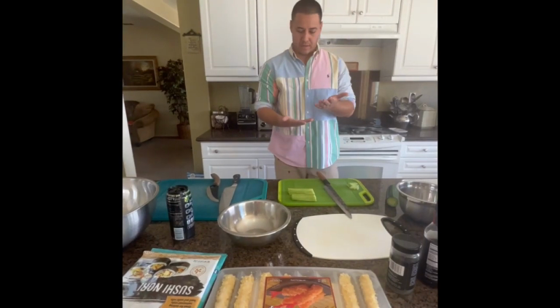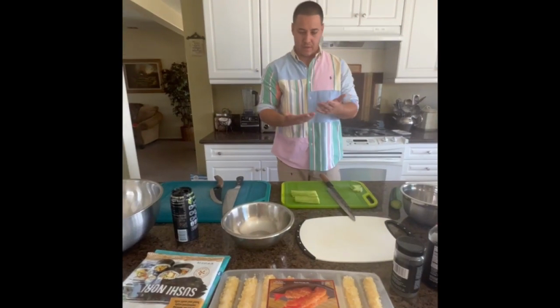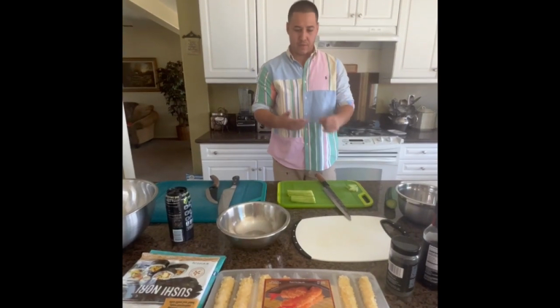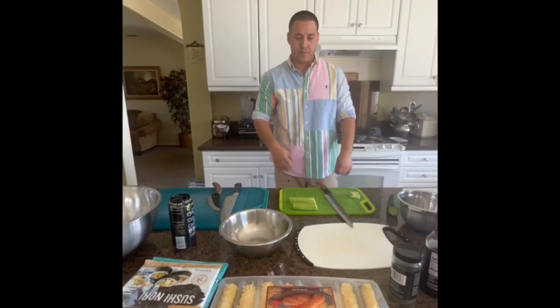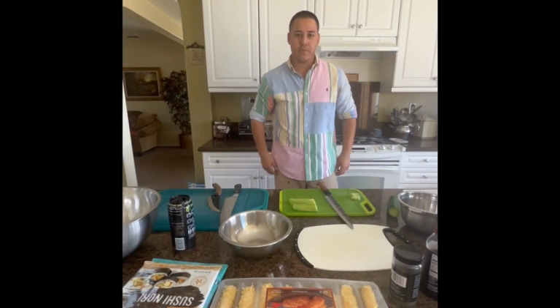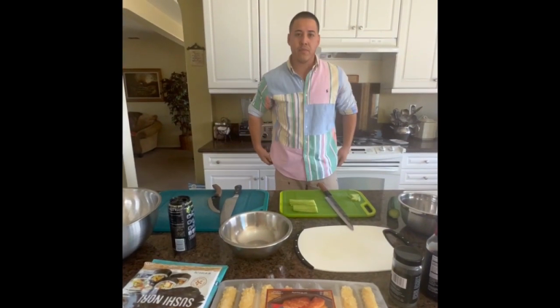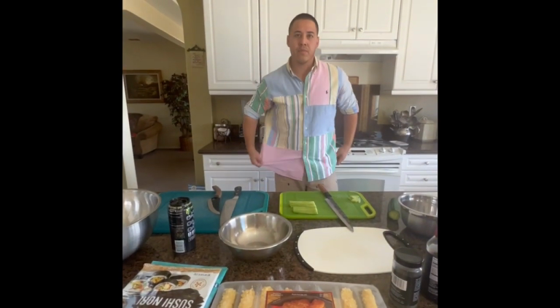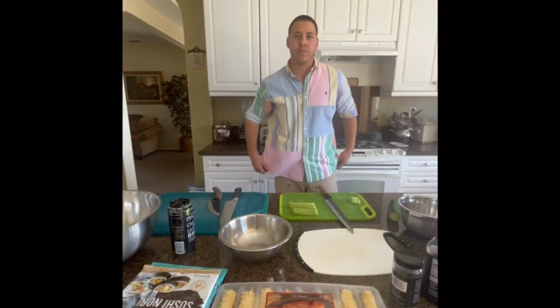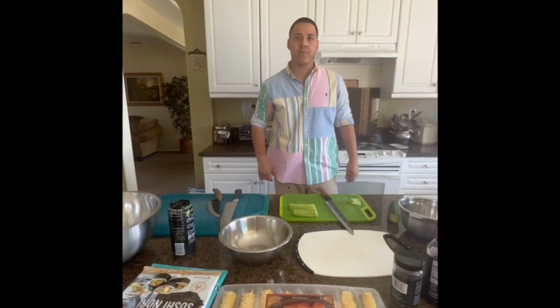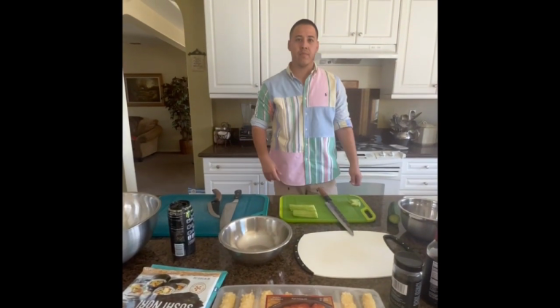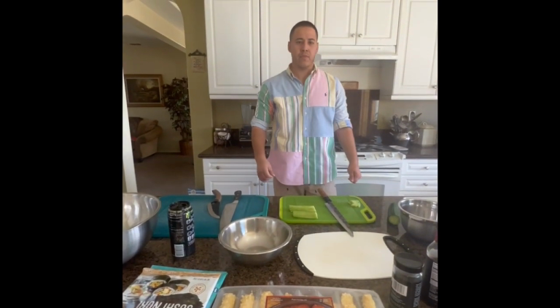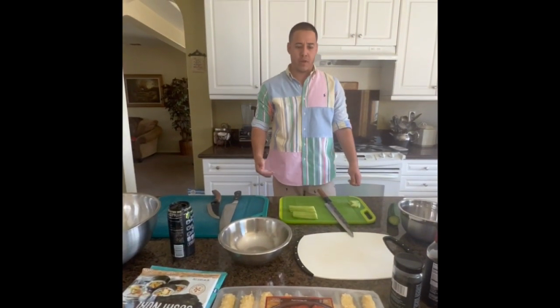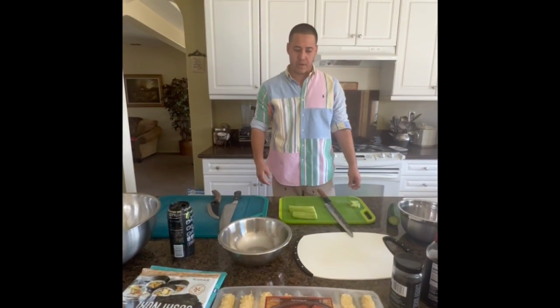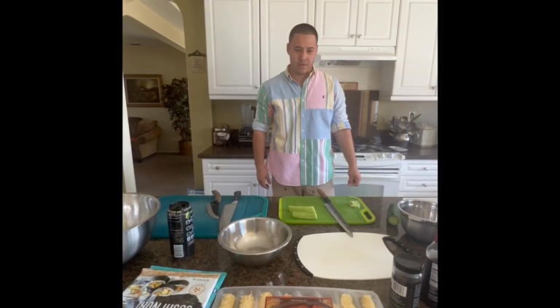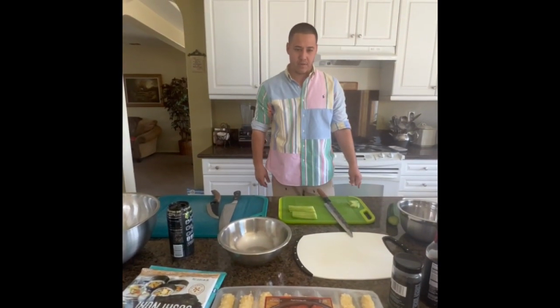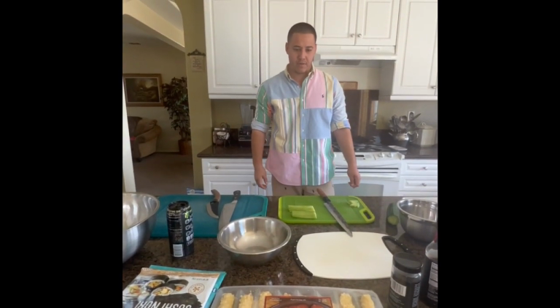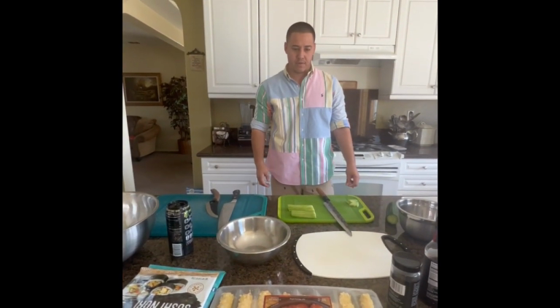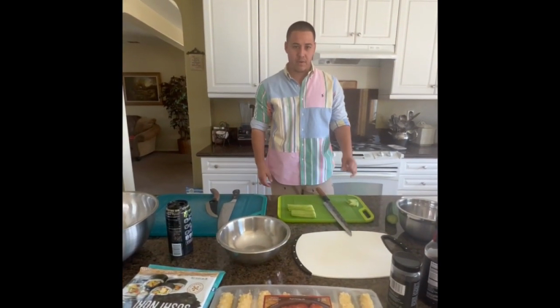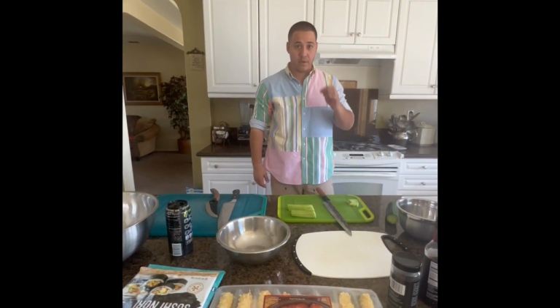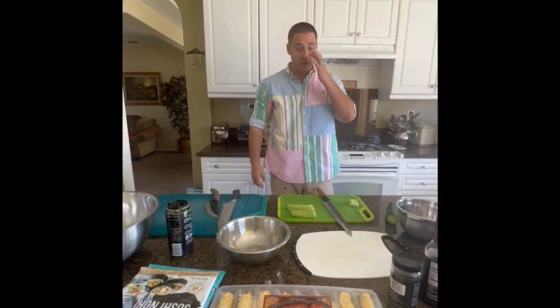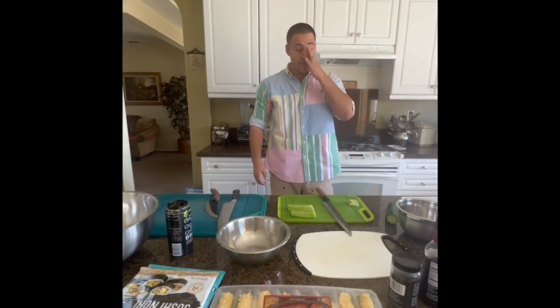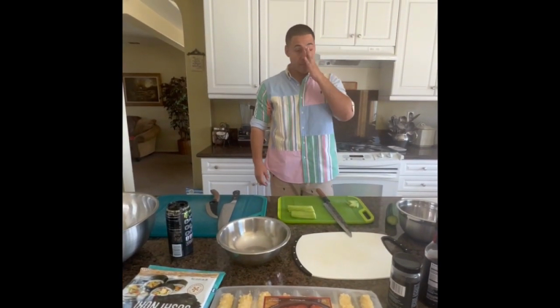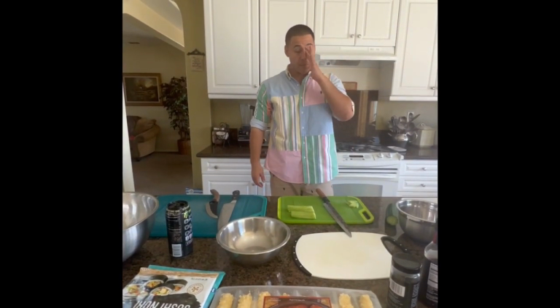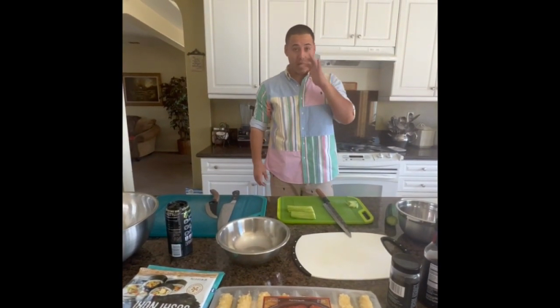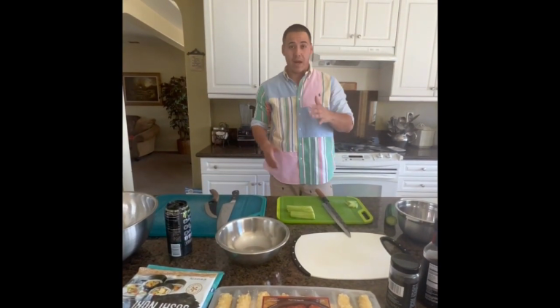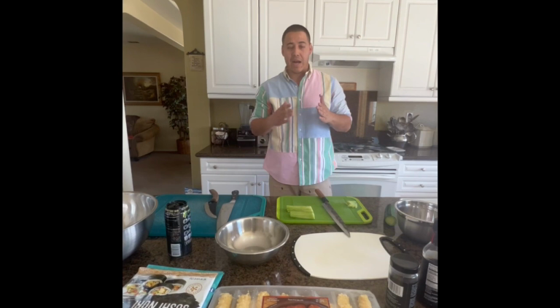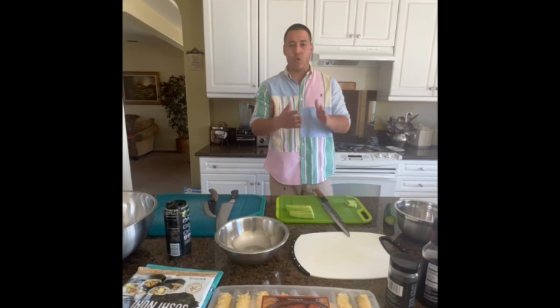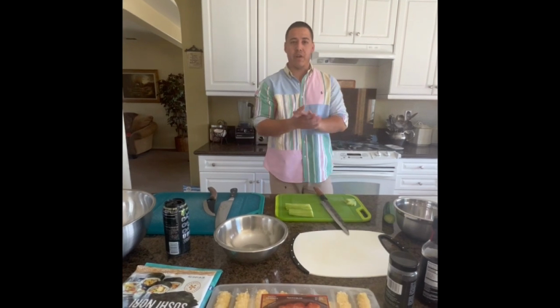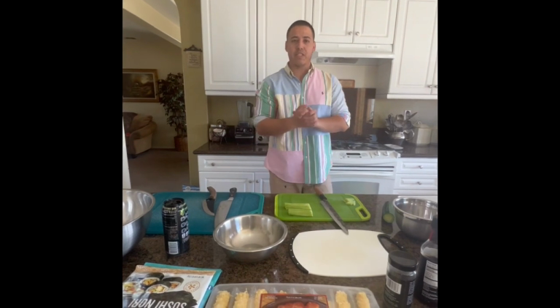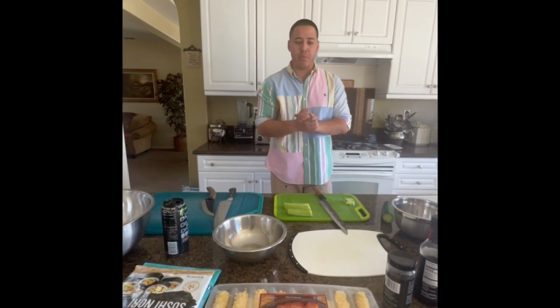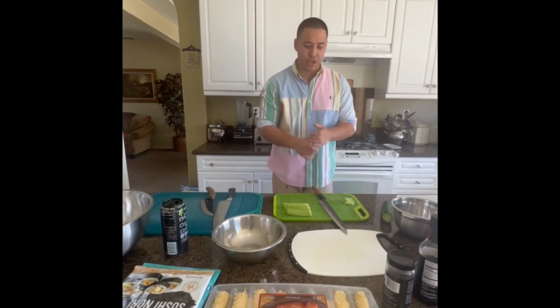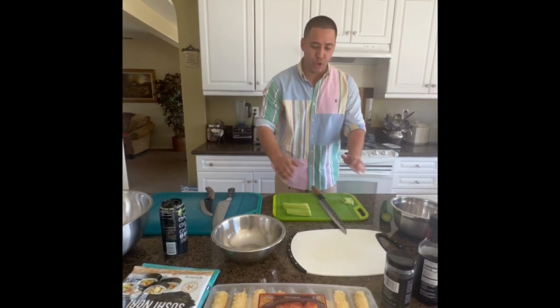Was I supposed to be filming? No, you're good. Okay, now I'm filming. Hi everyone, it's Mike Q.